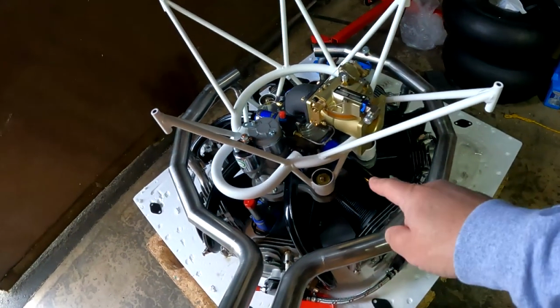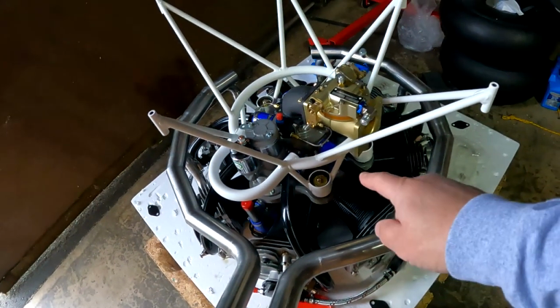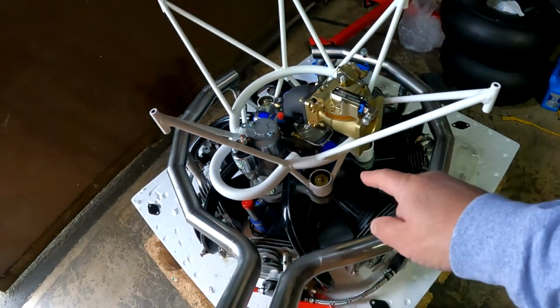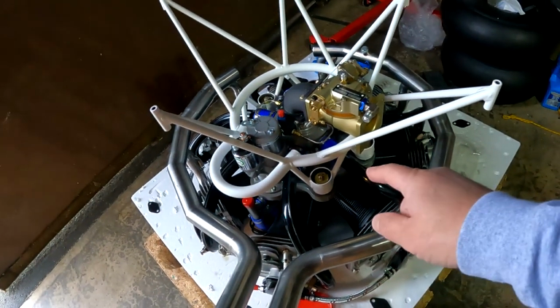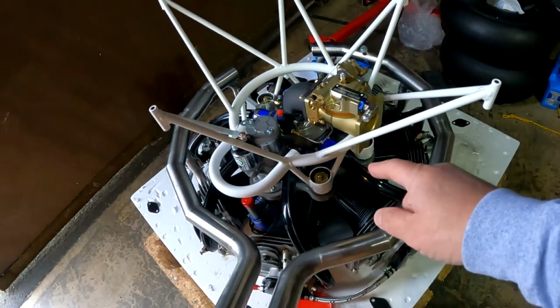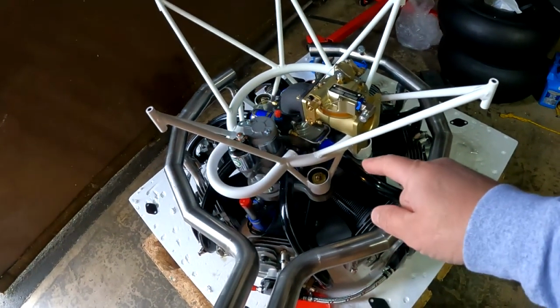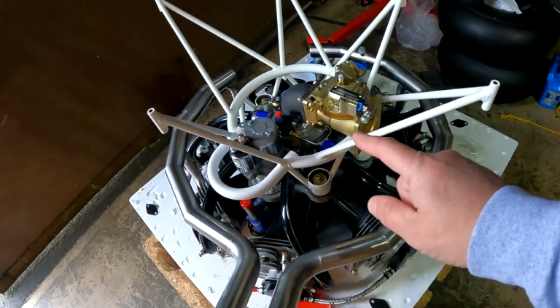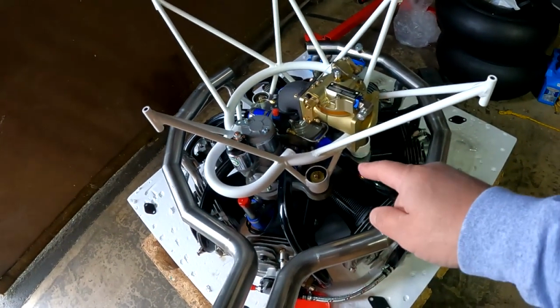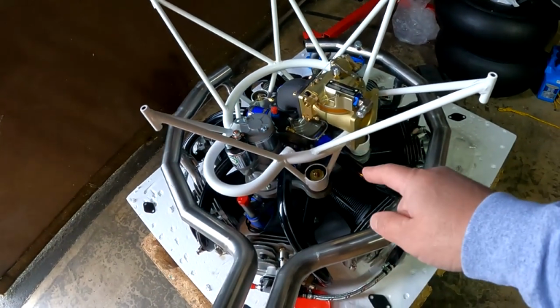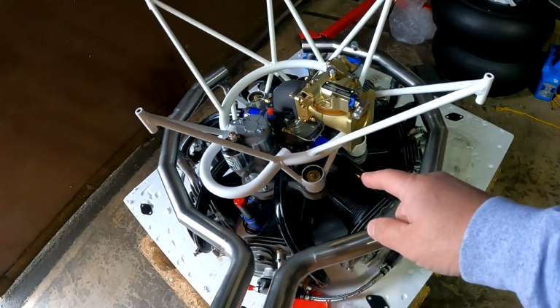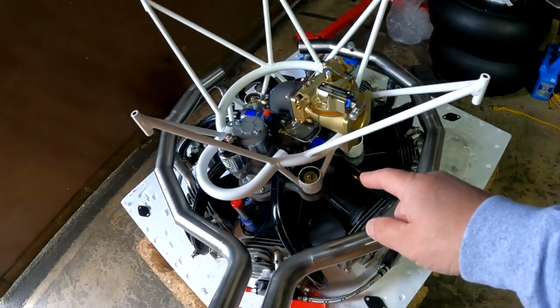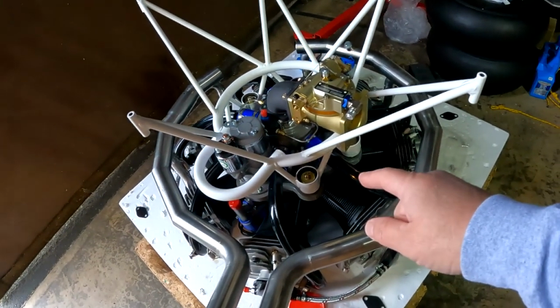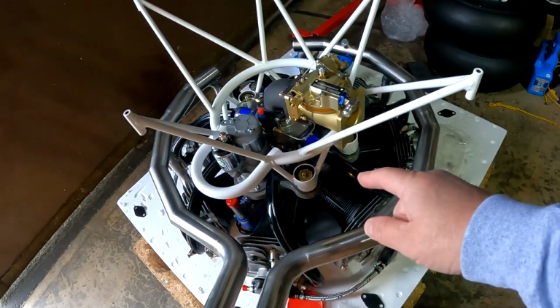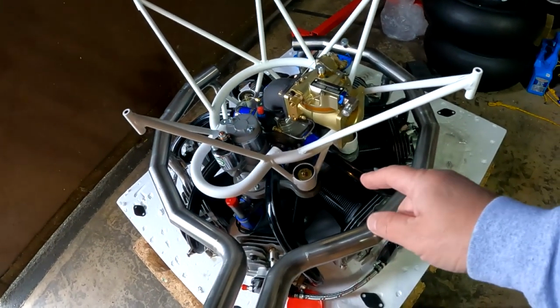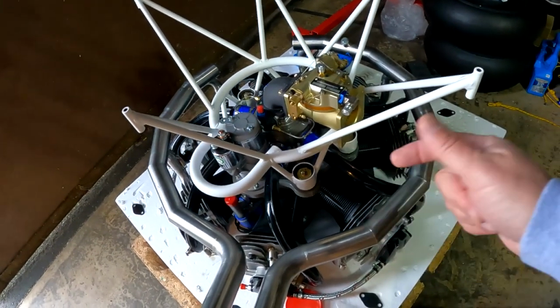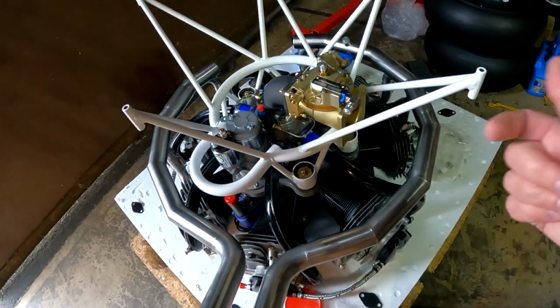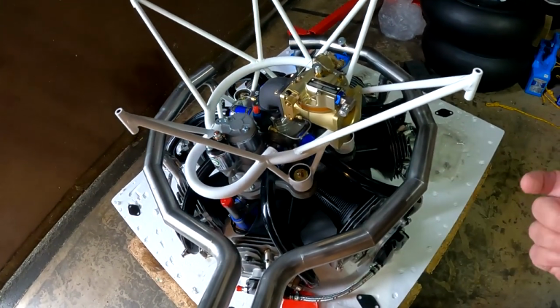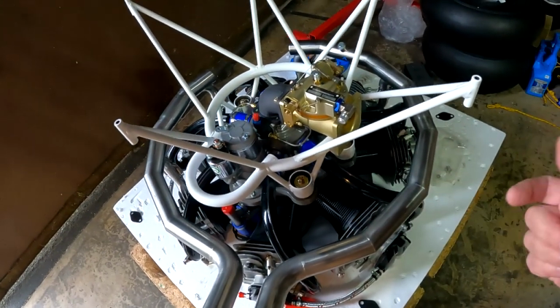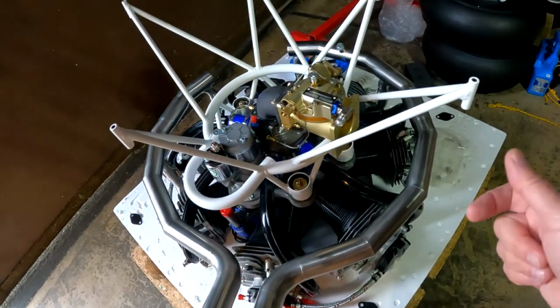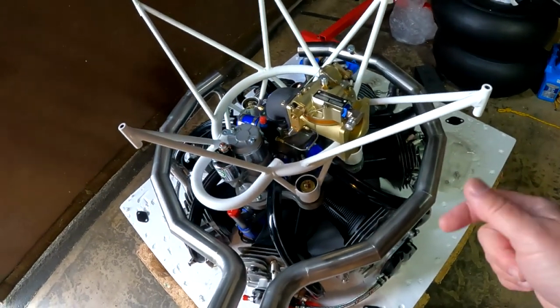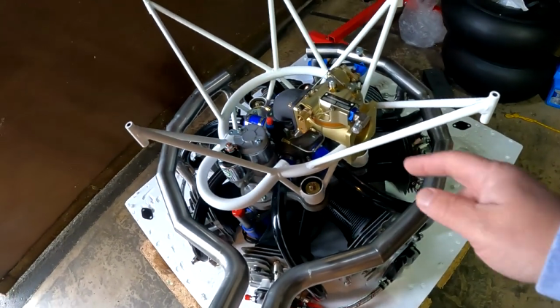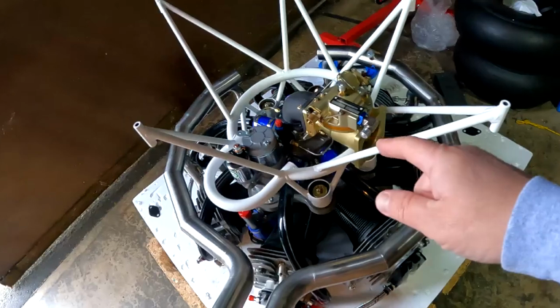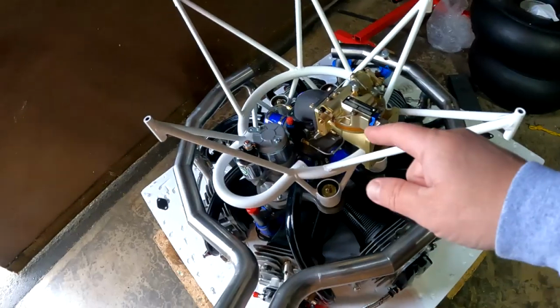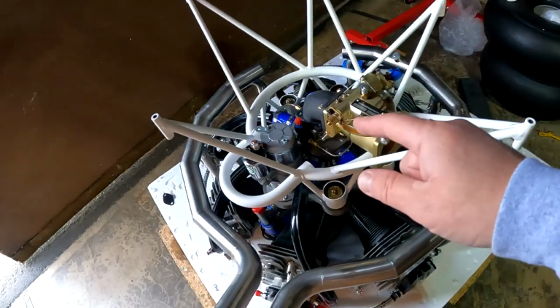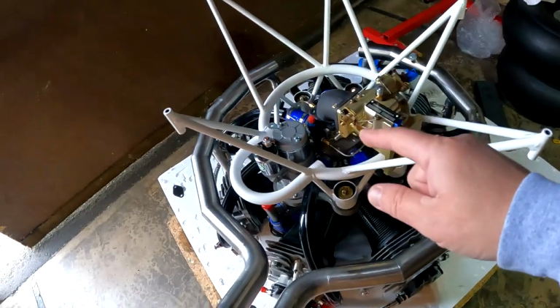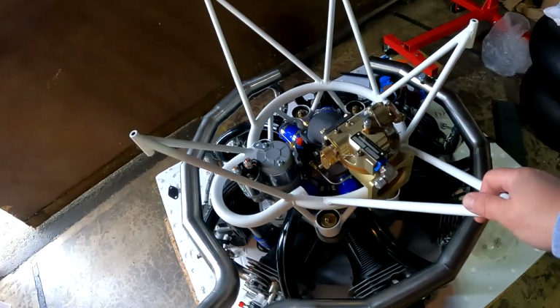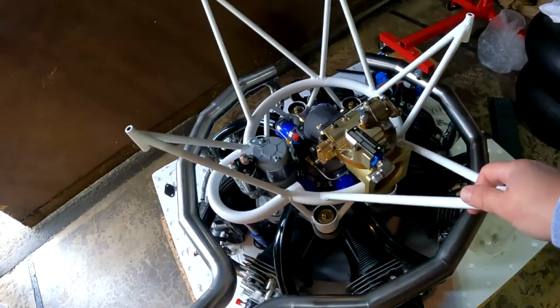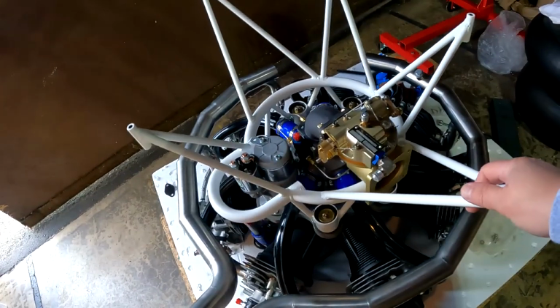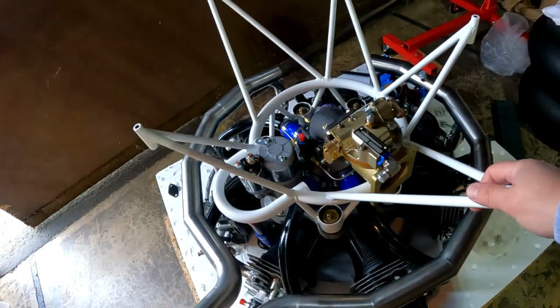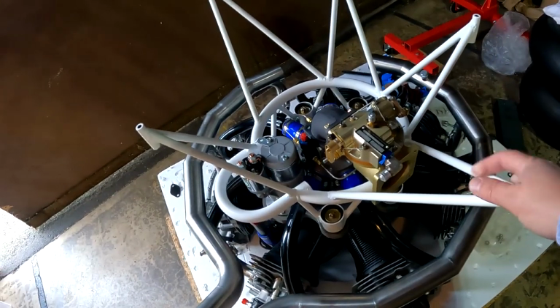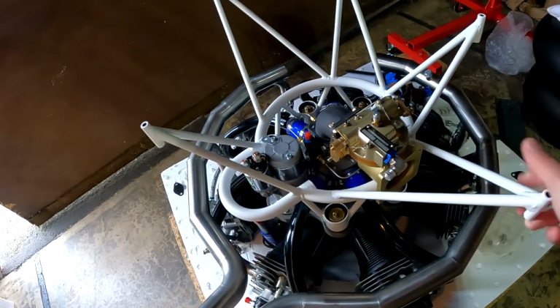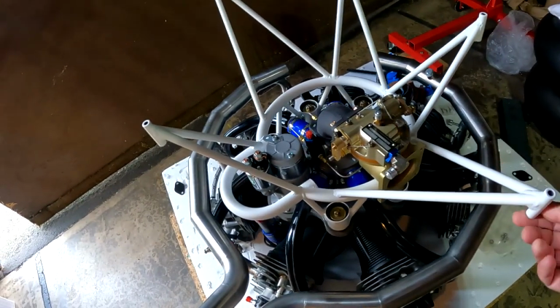Those need to be torqued to the proper value — I just got that number yesterday. Now I need to use the cotter pins.